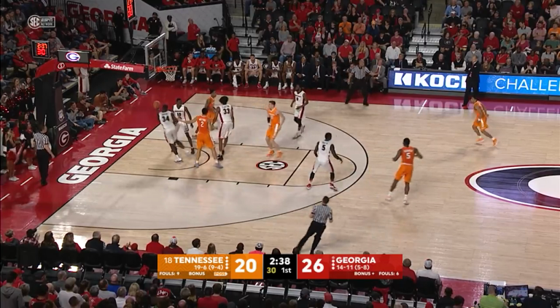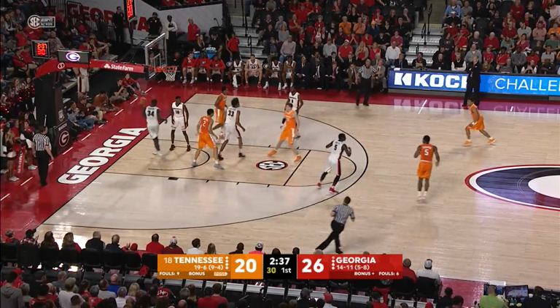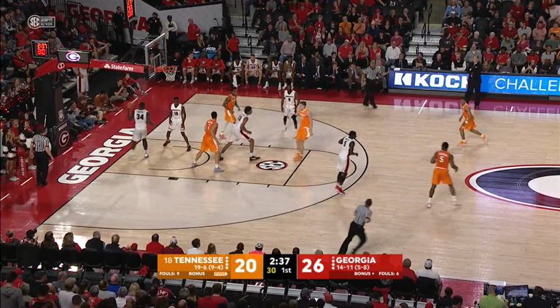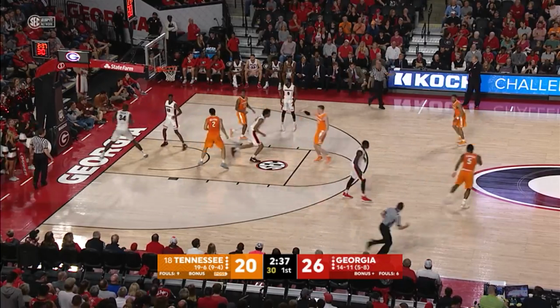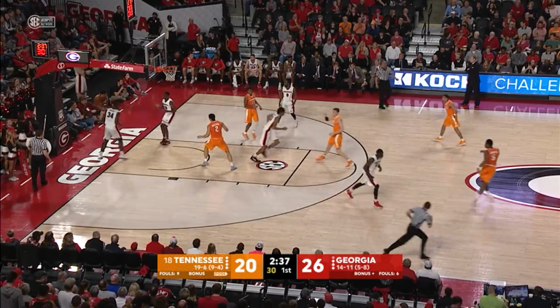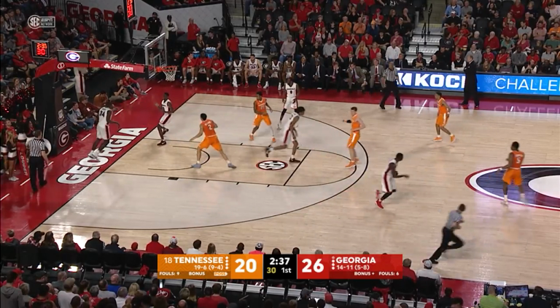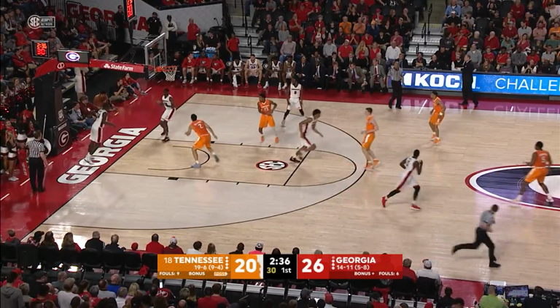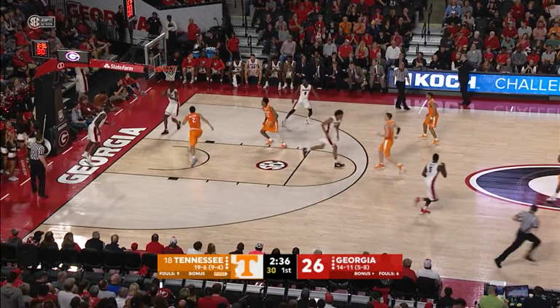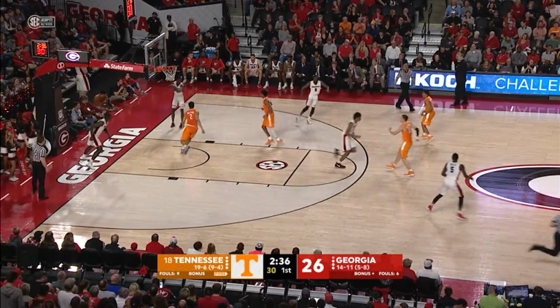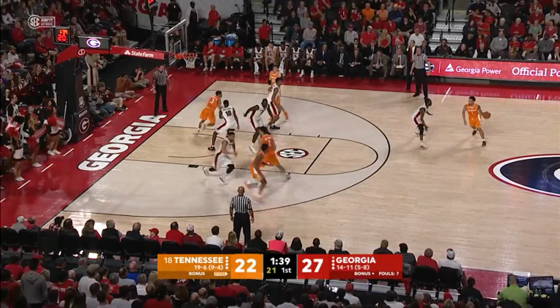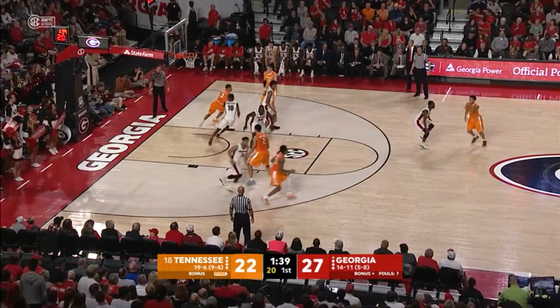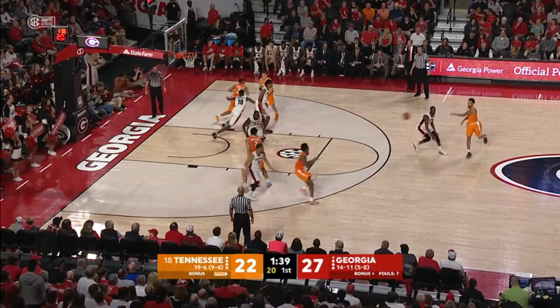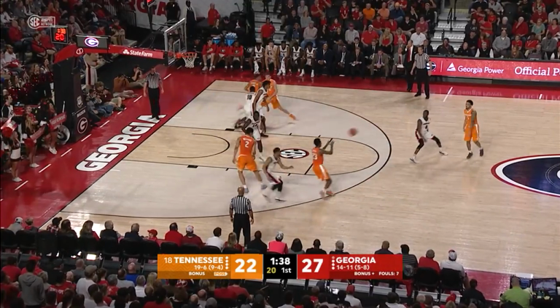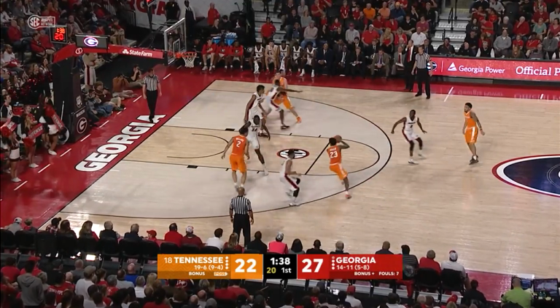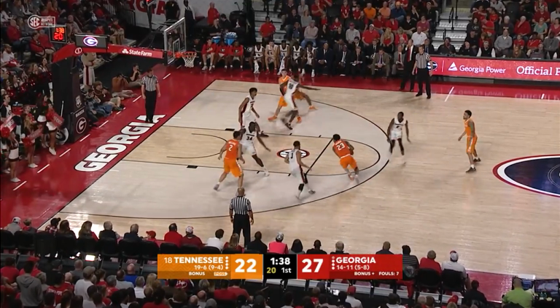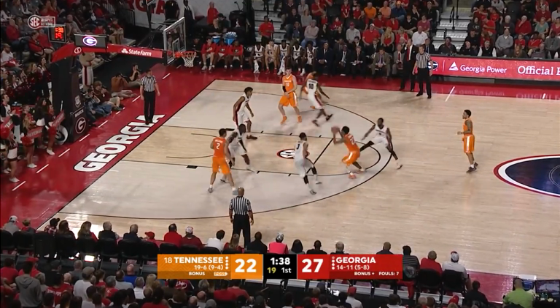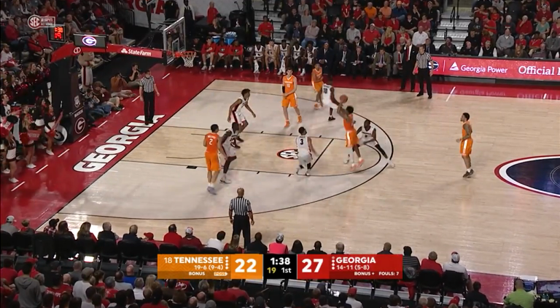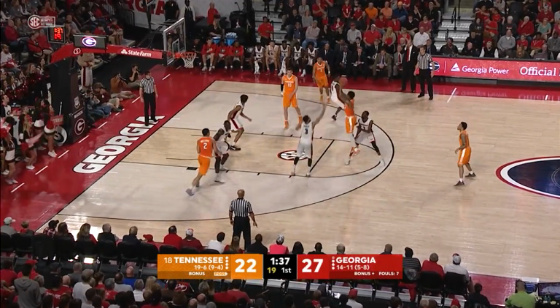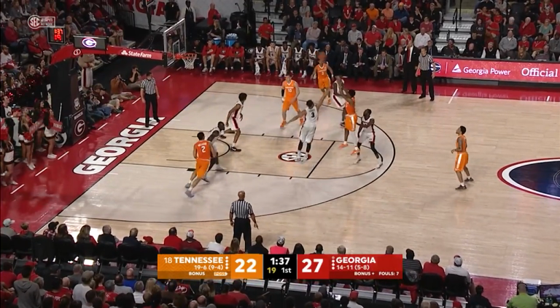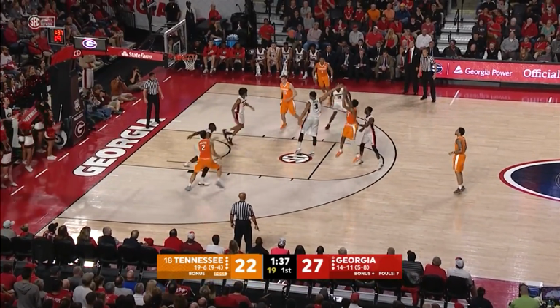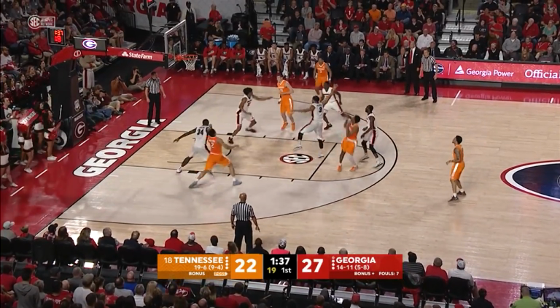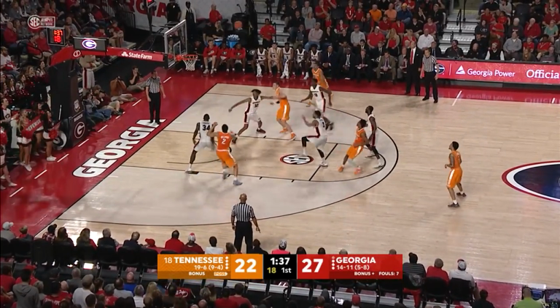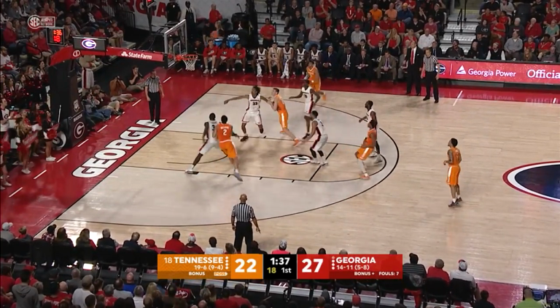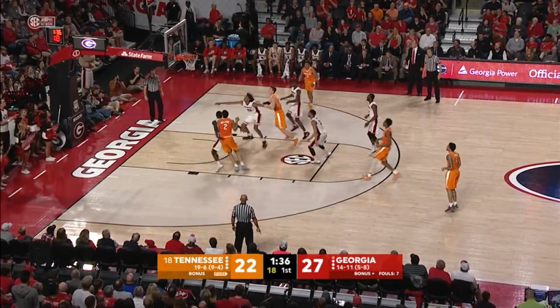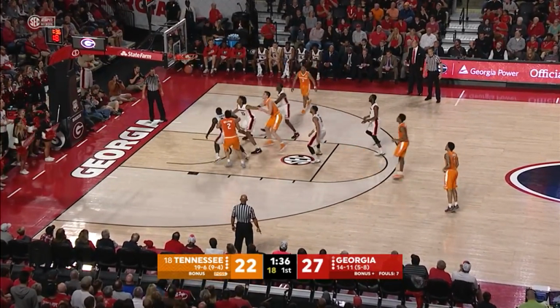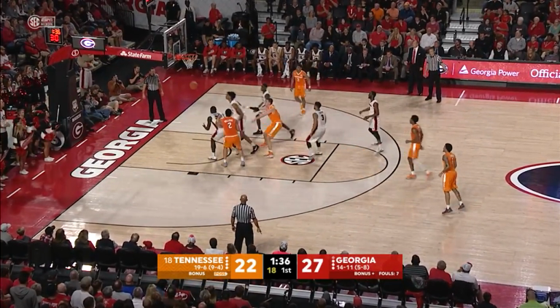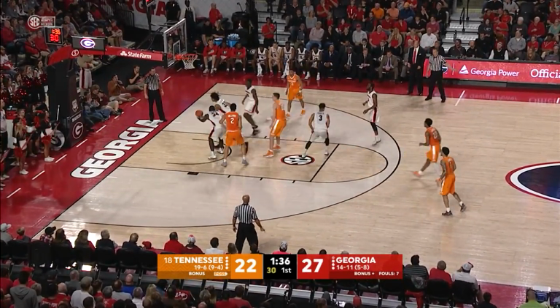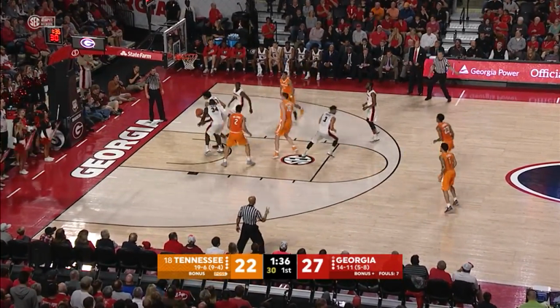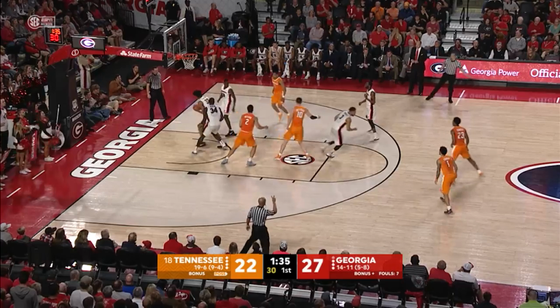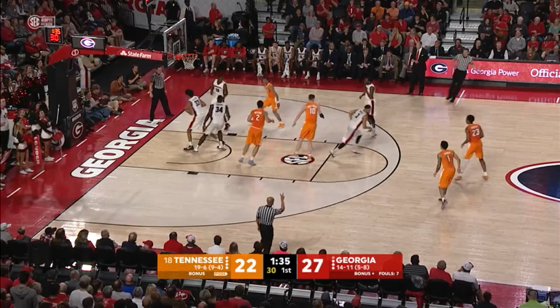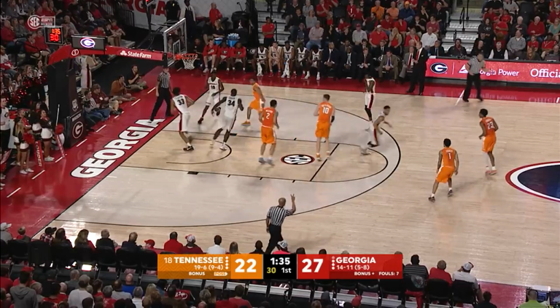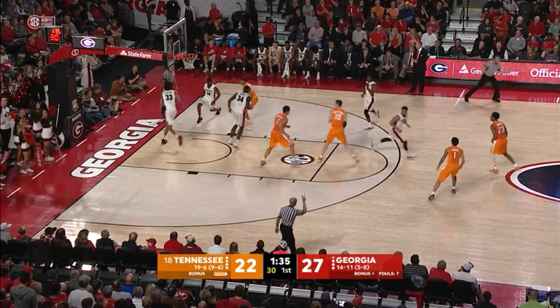From the top of the circle, that's a two. Georgia's man-to-man this time, Bowden pulls up, fires good from 17.